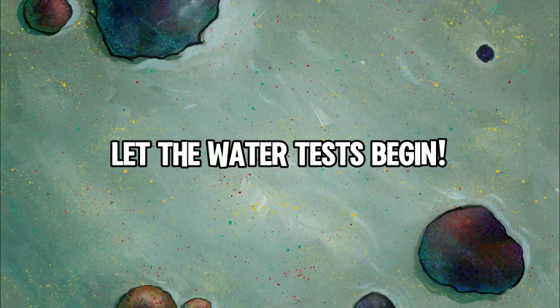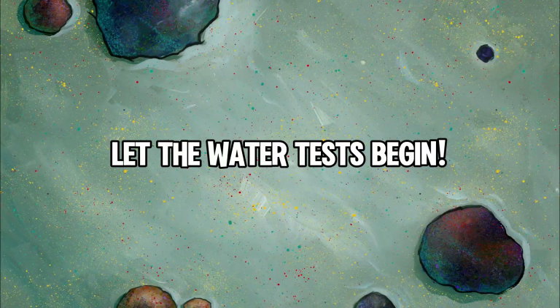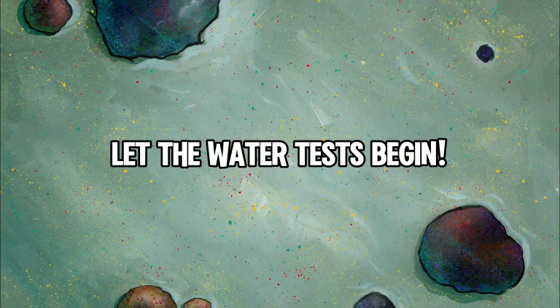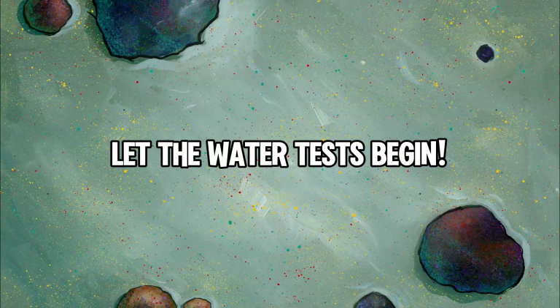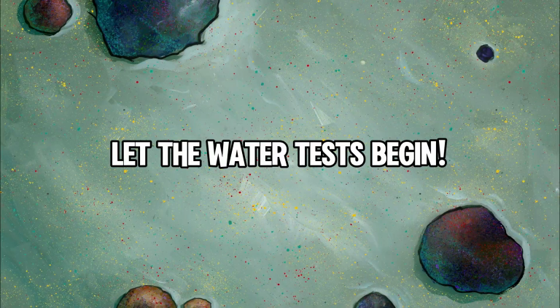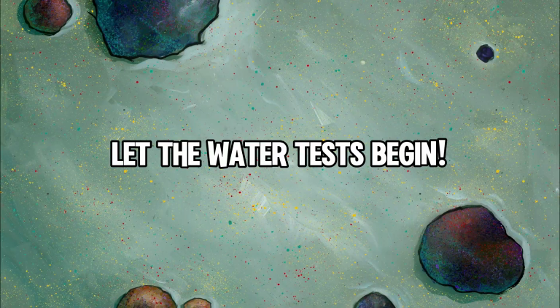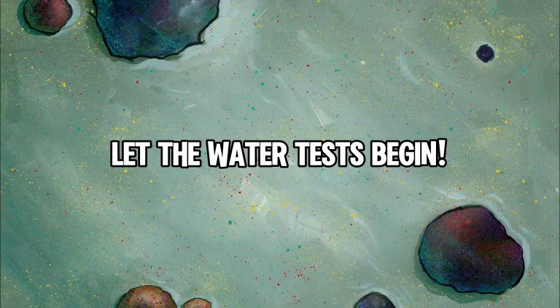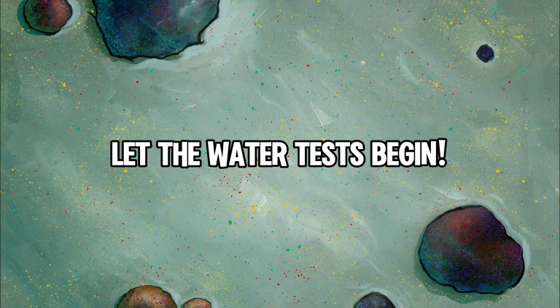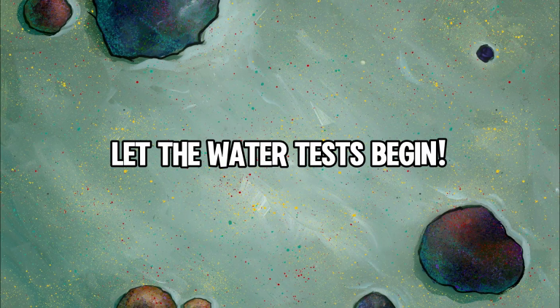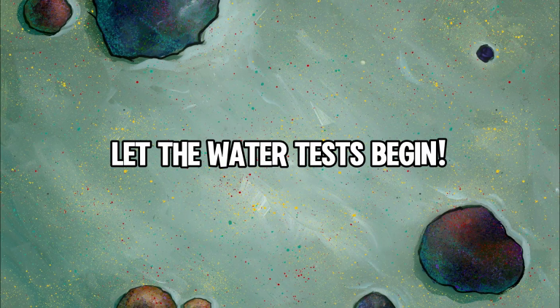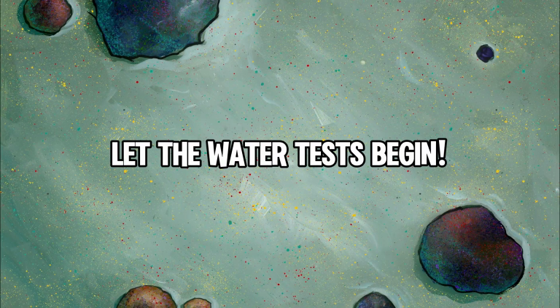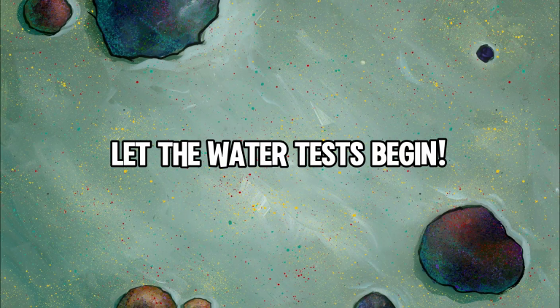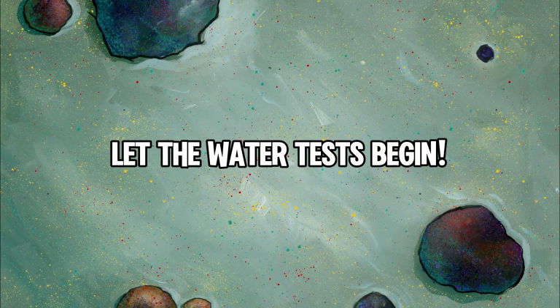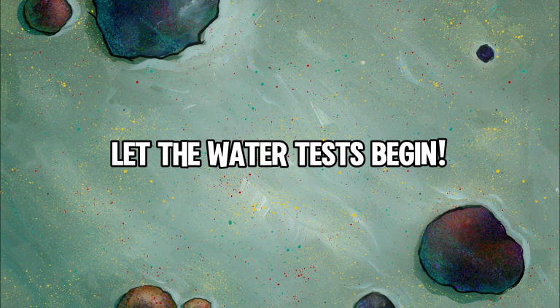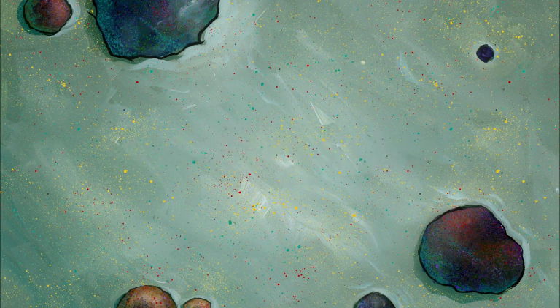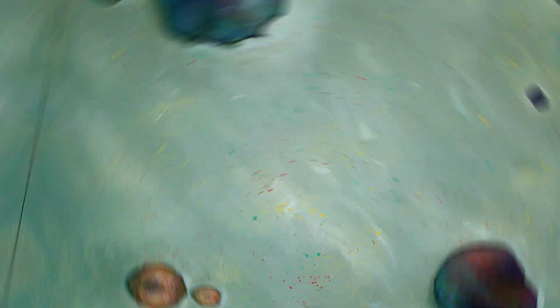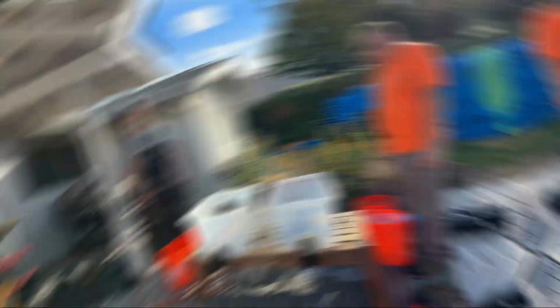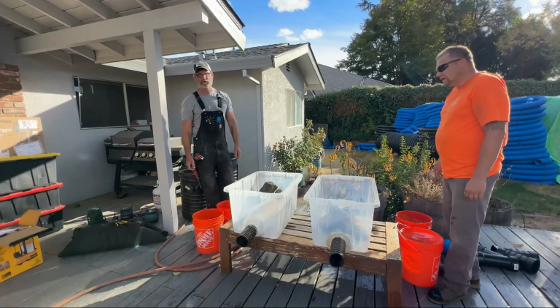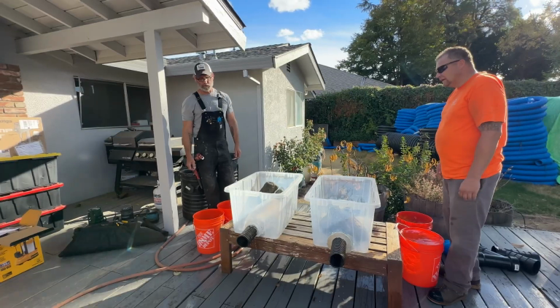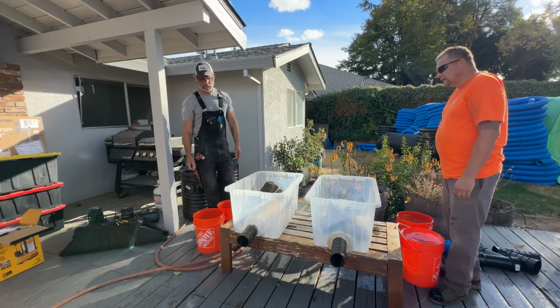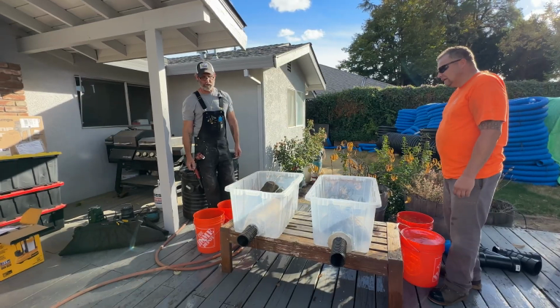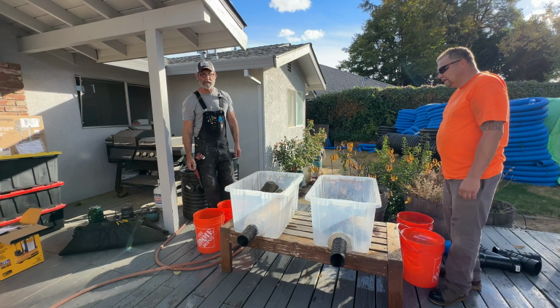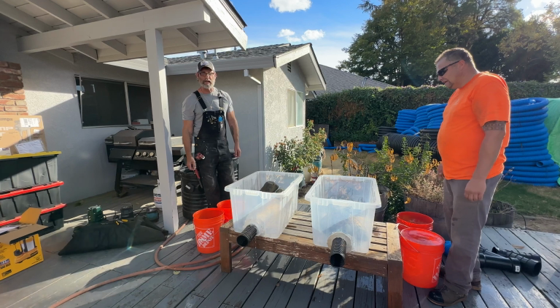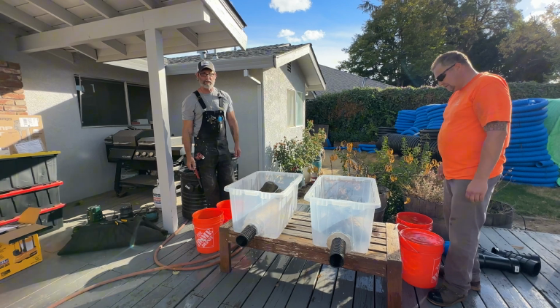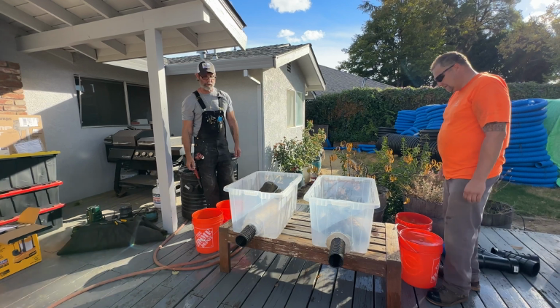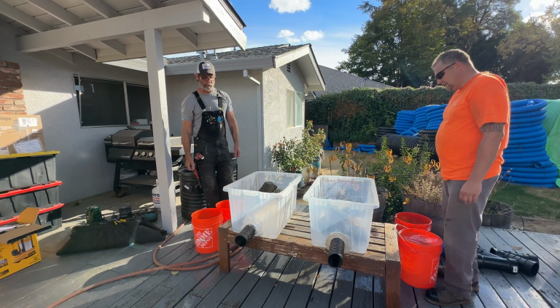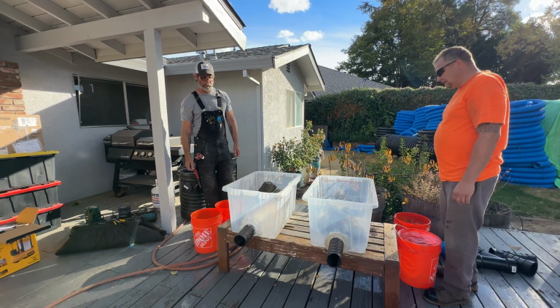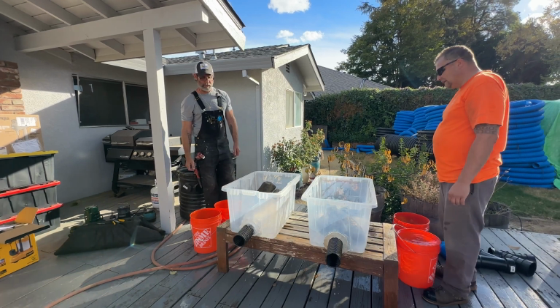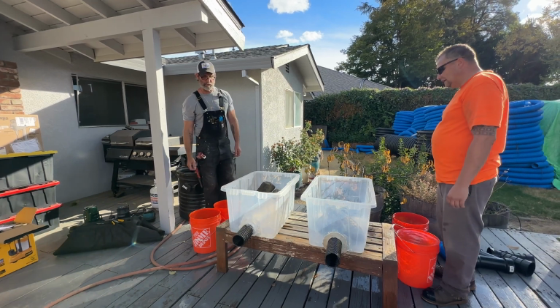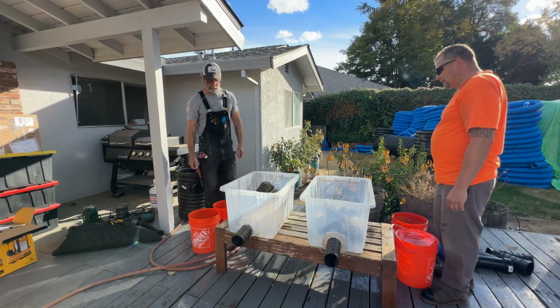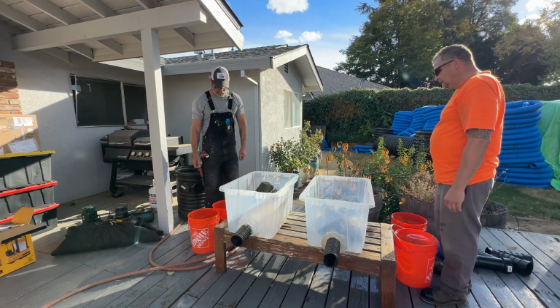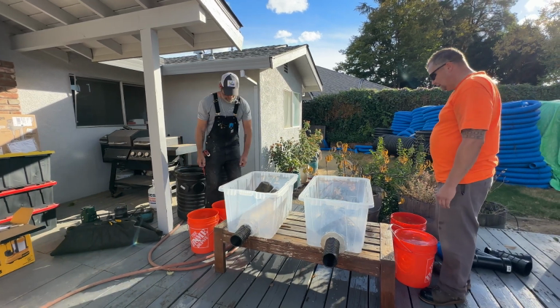Let the water tests begin. Here's ten gallons through three inch perforated.